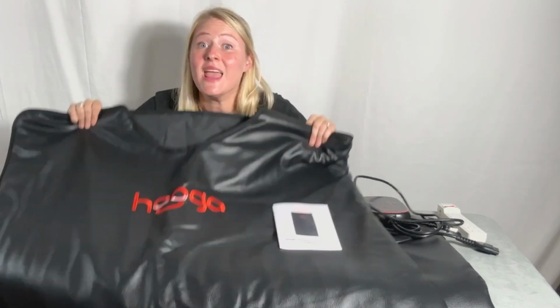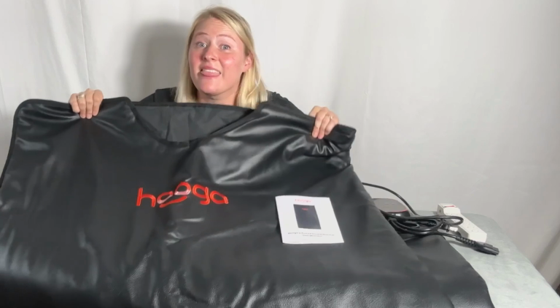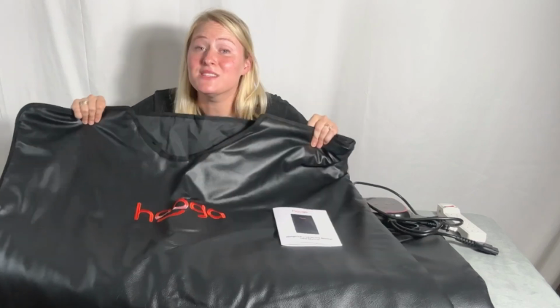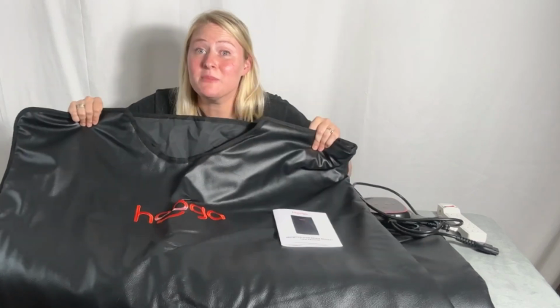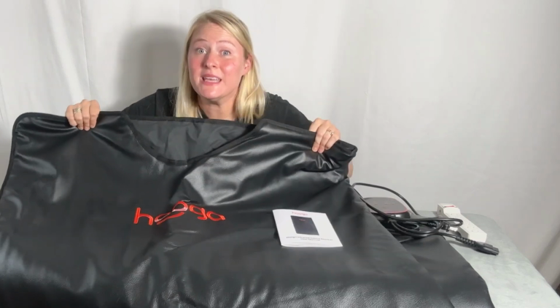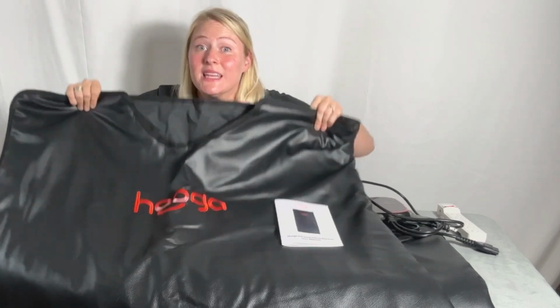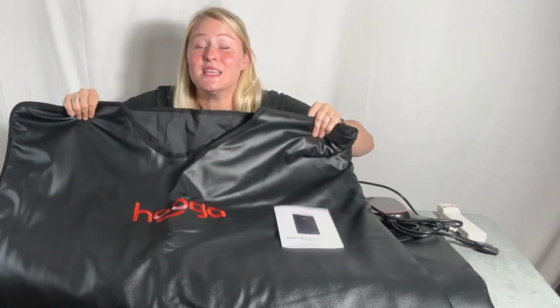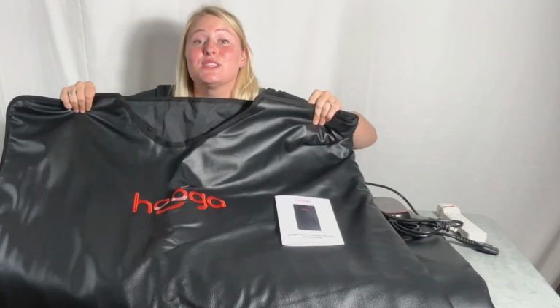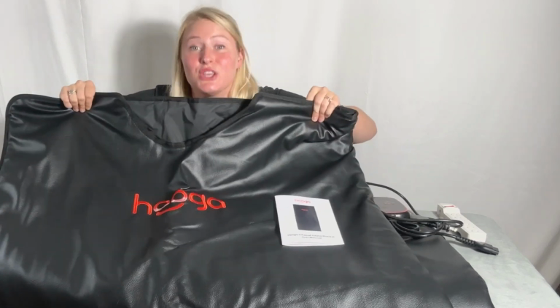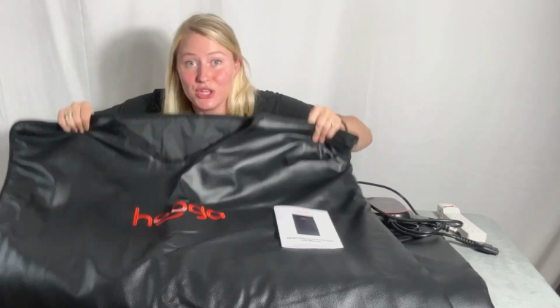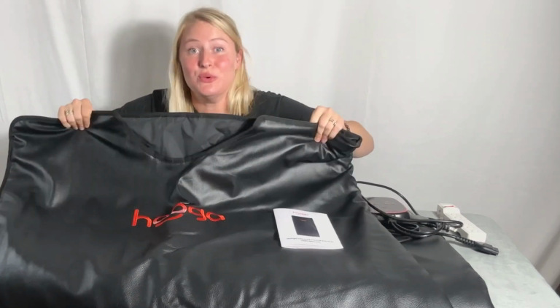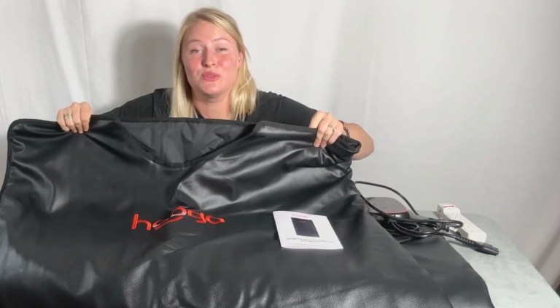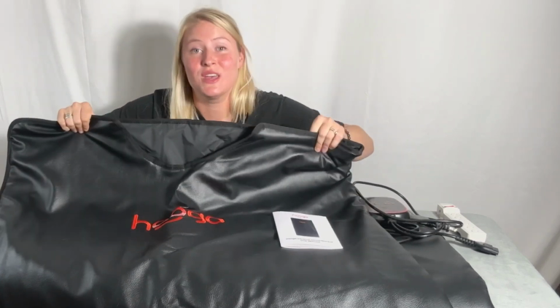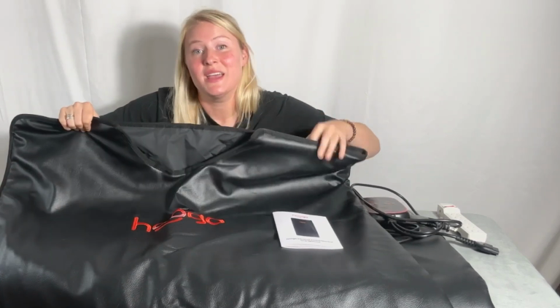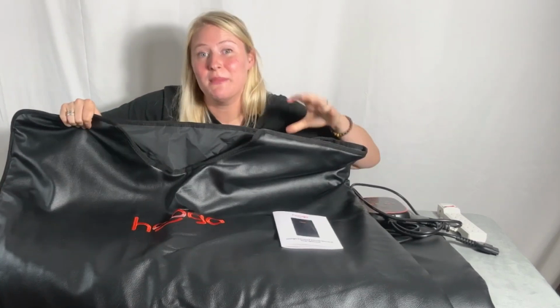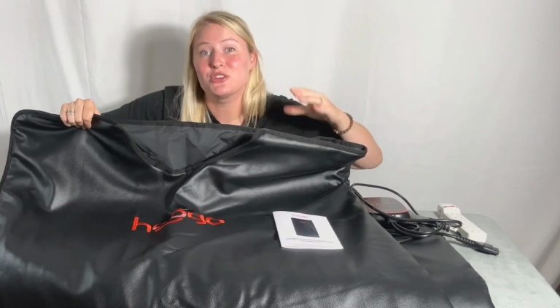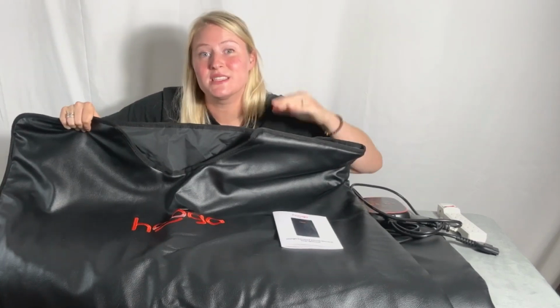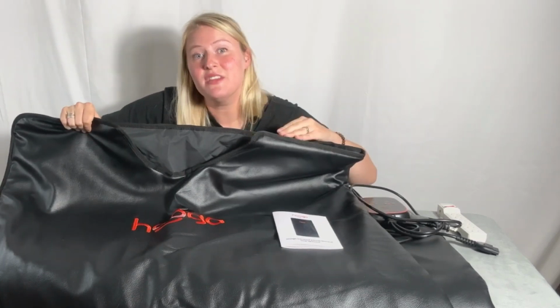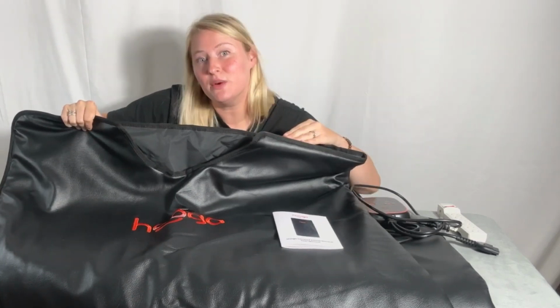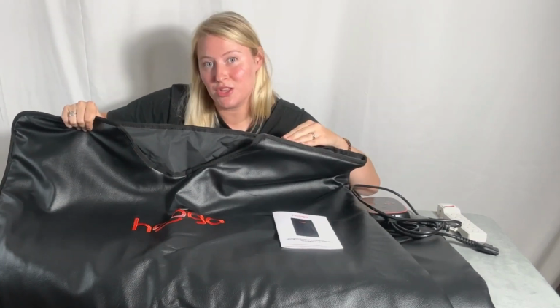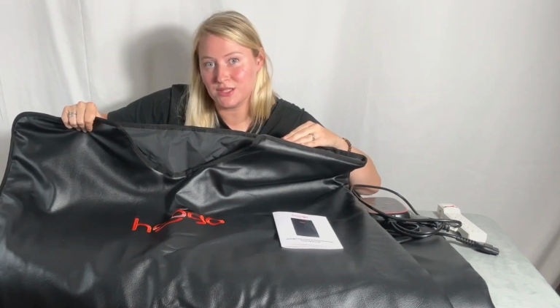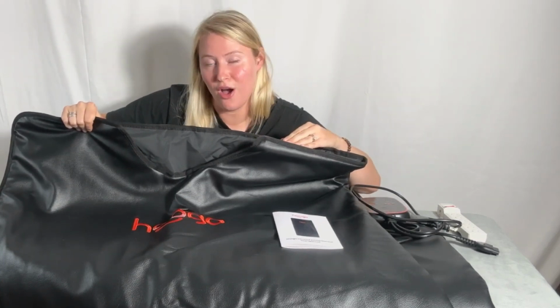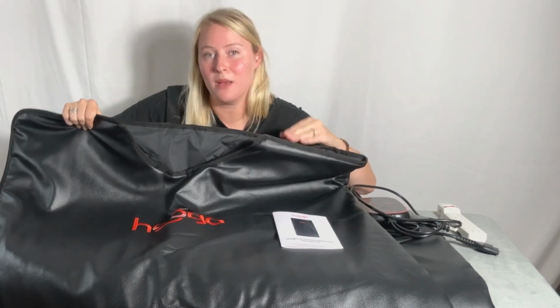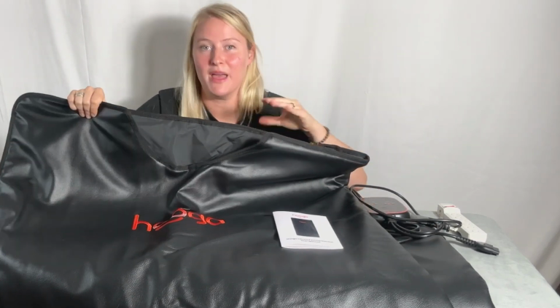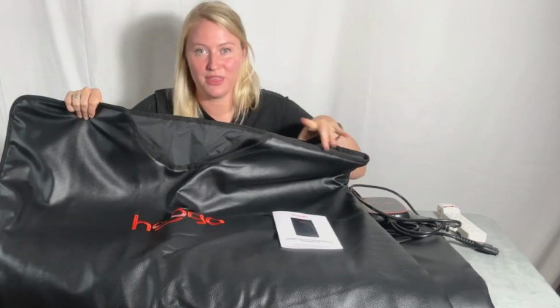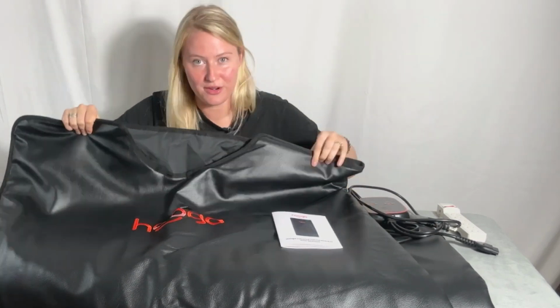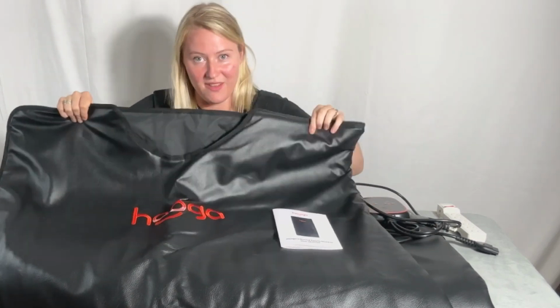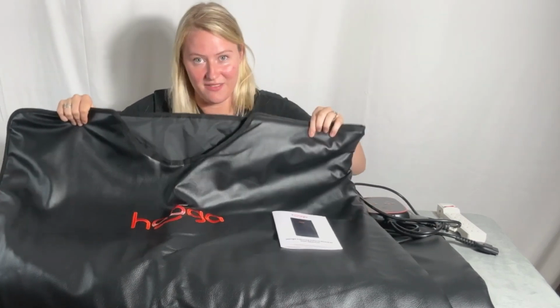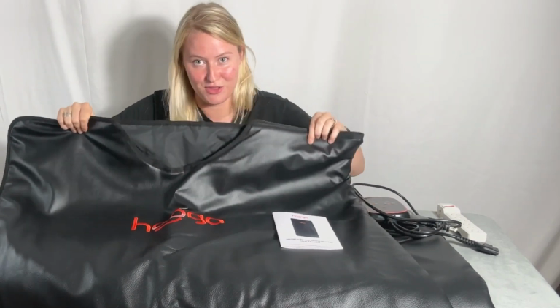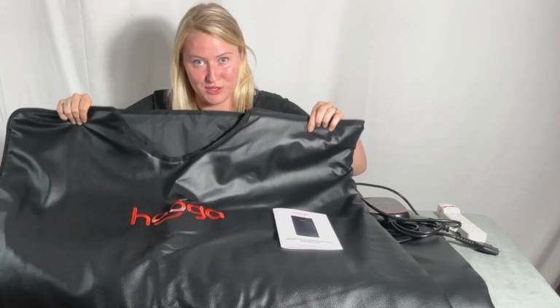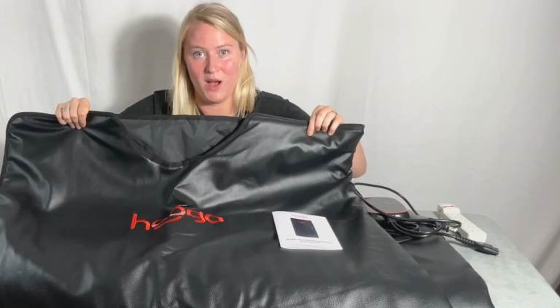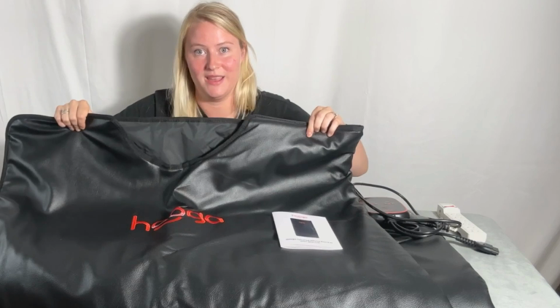This sauna blanket is huge — it measures 71 inches long by 35 inches wide.